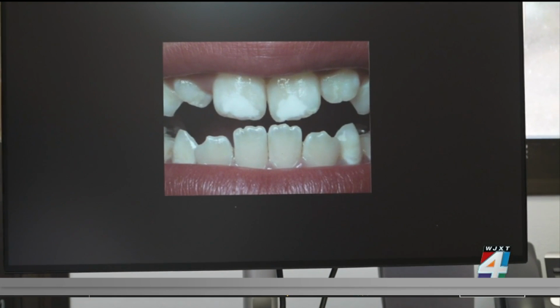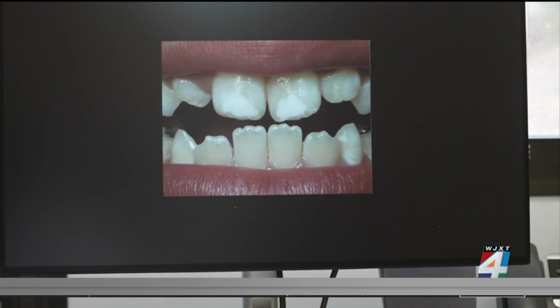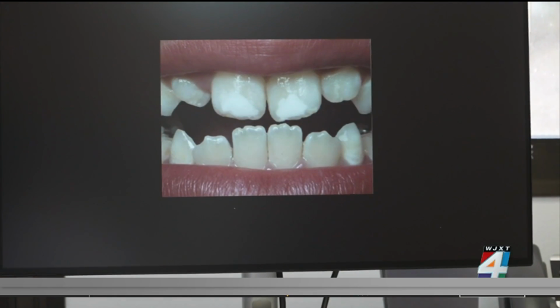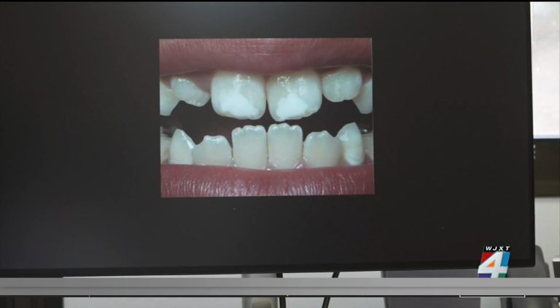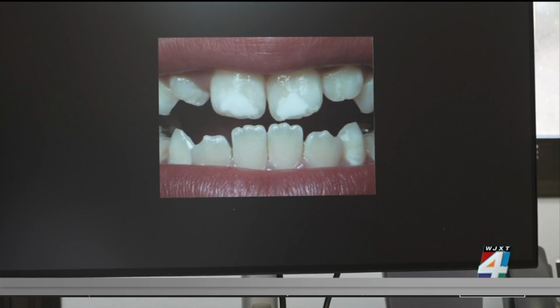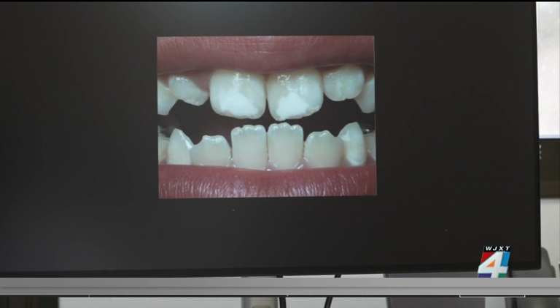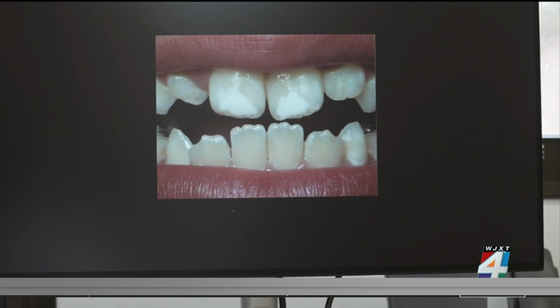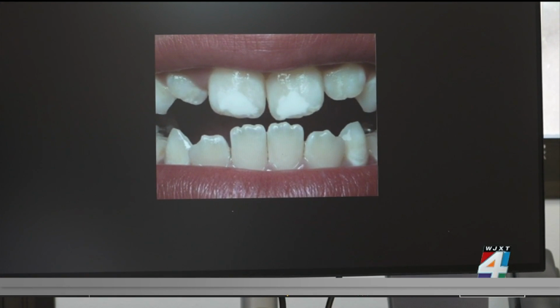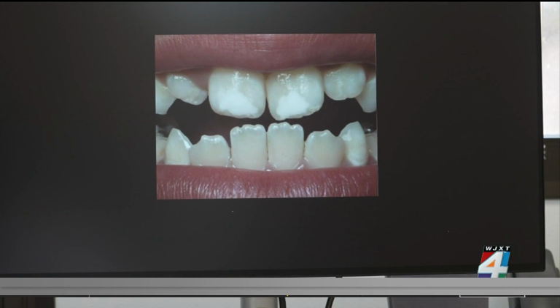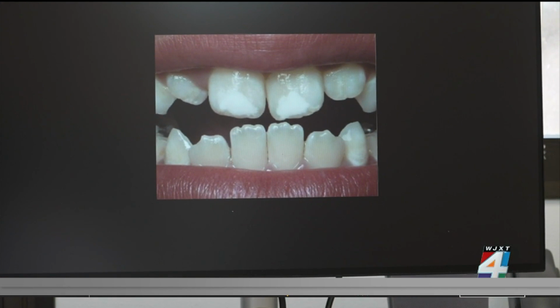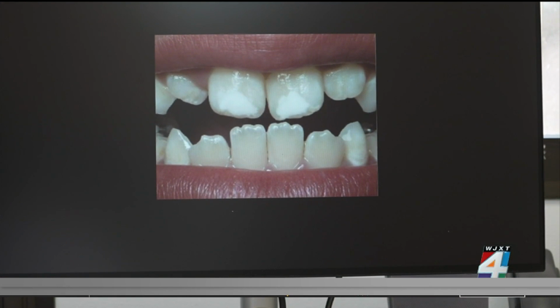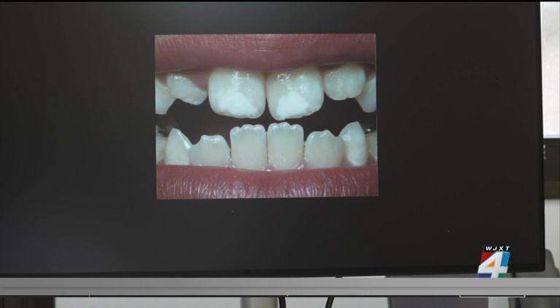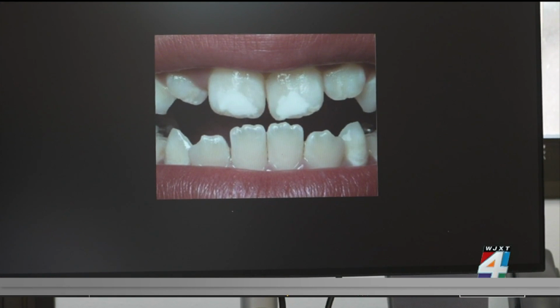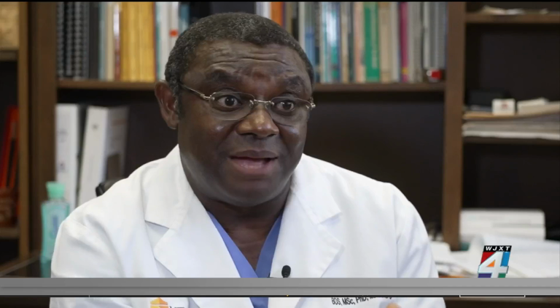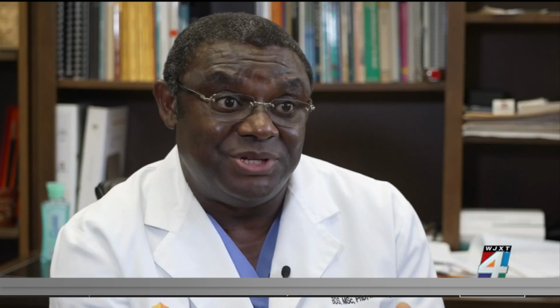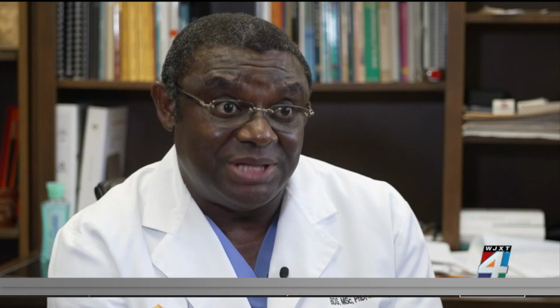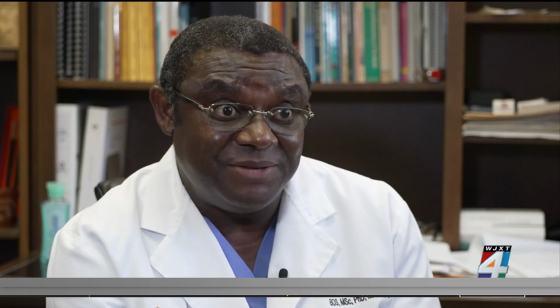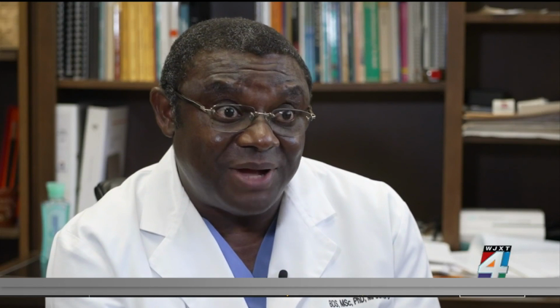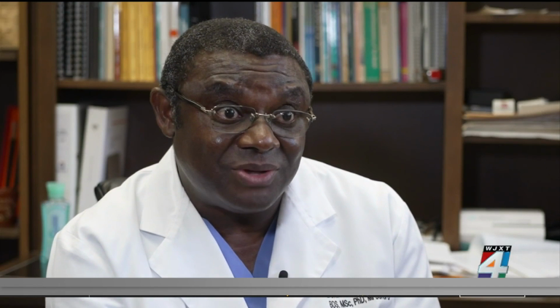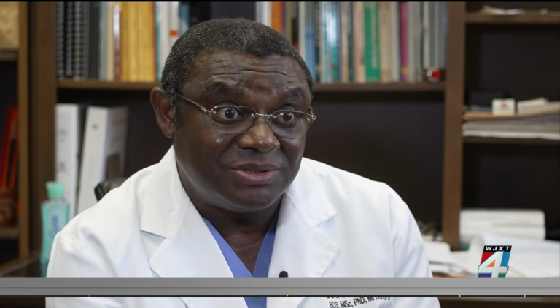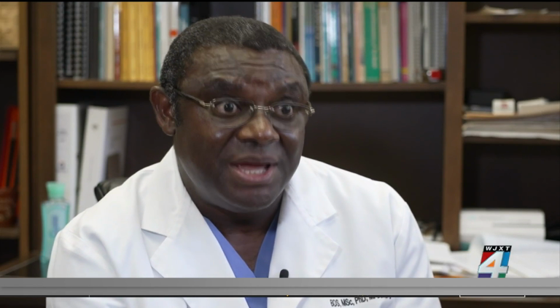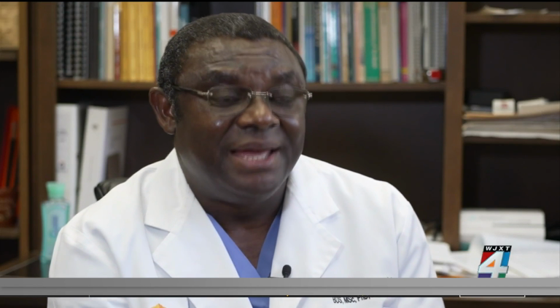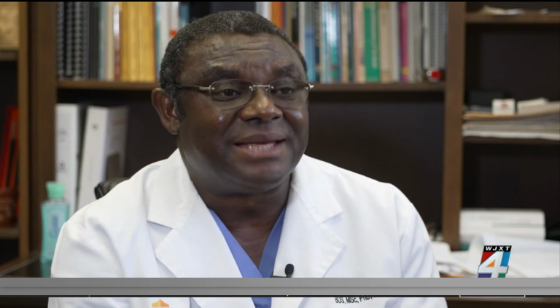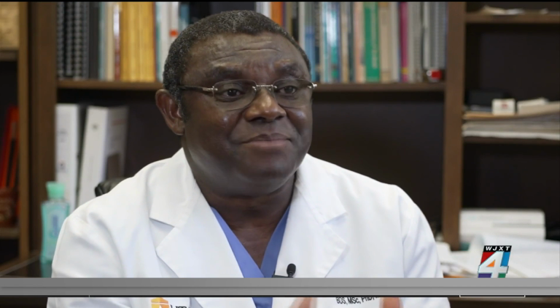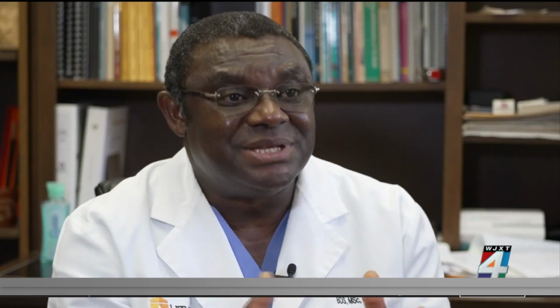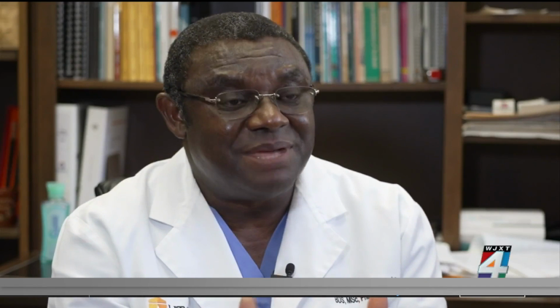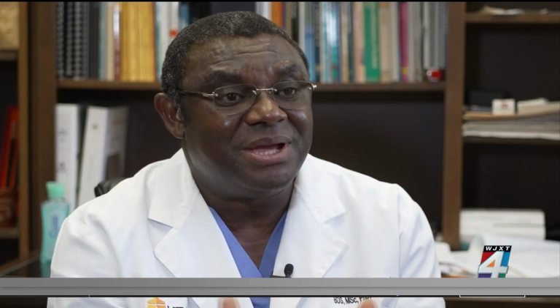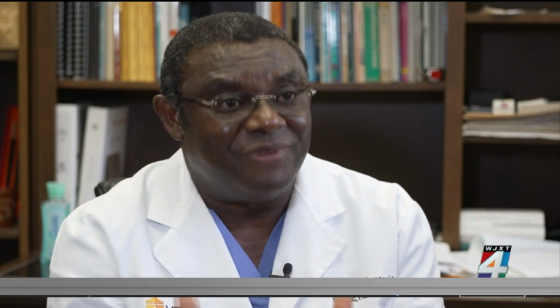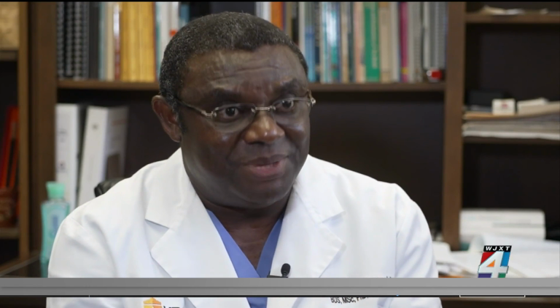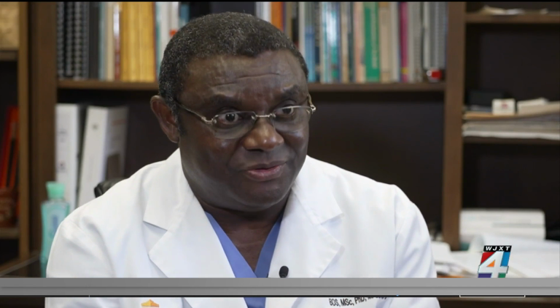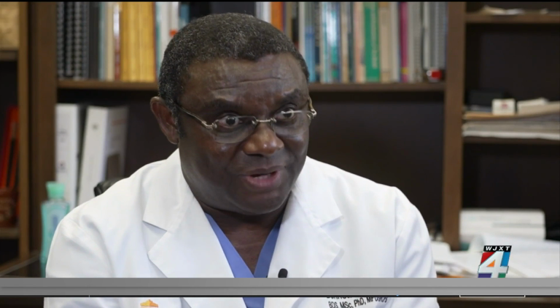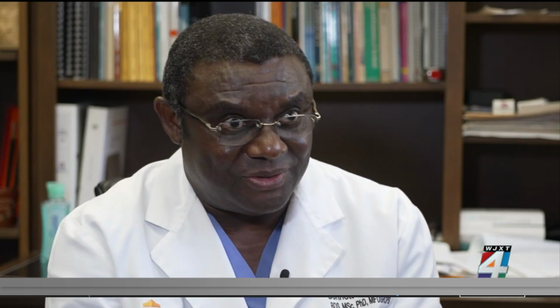Chalky teeth stems from three causes: it can be genetic factors, or it can be systemic and environmental factors.